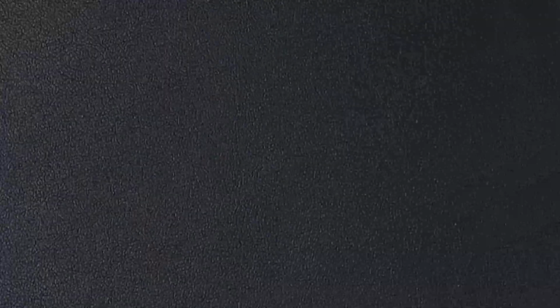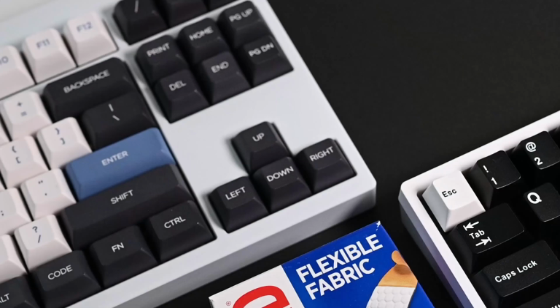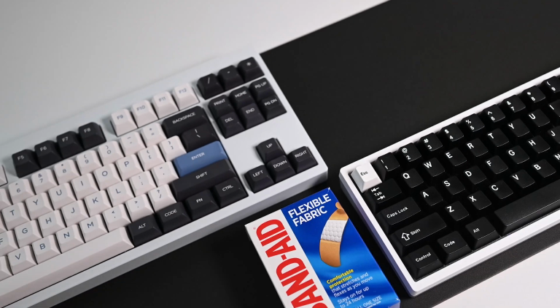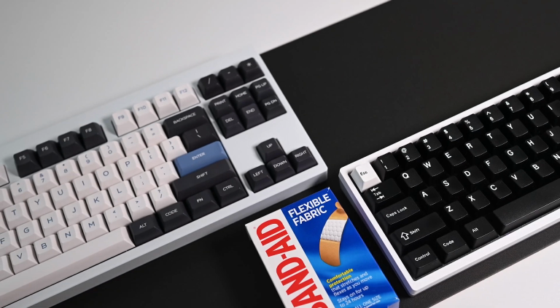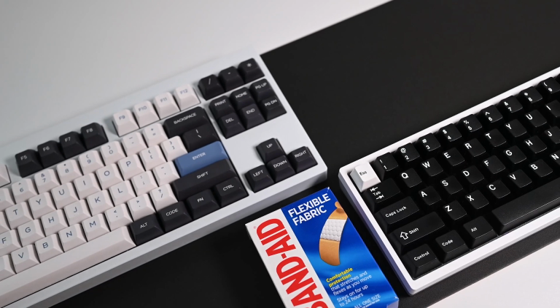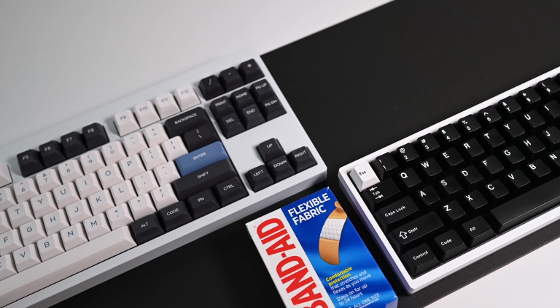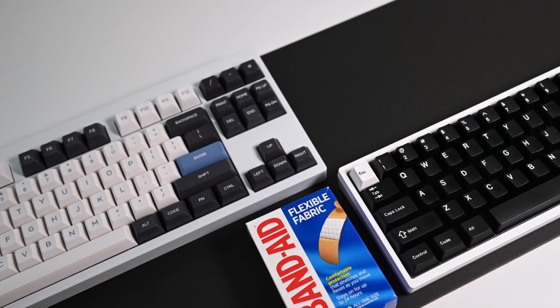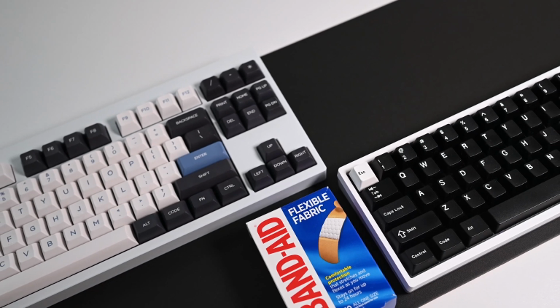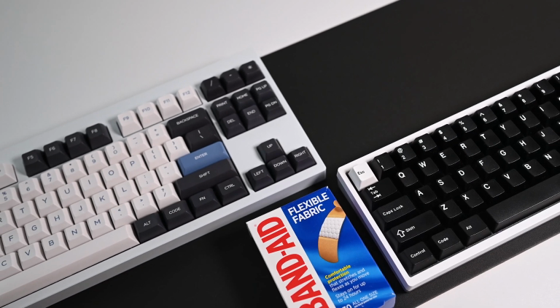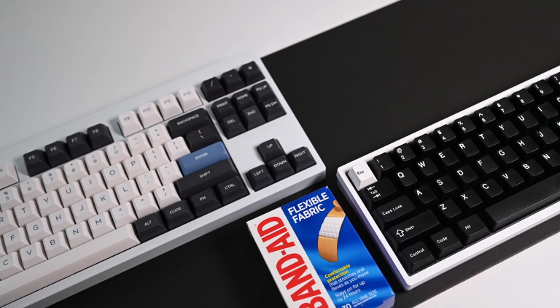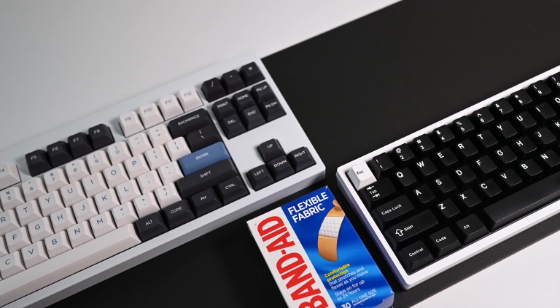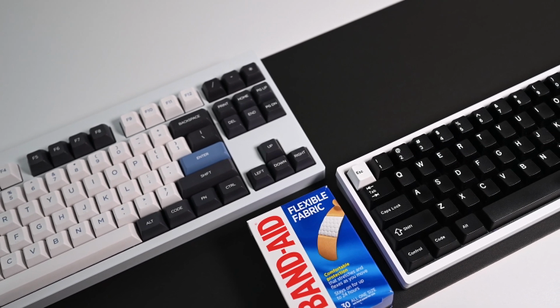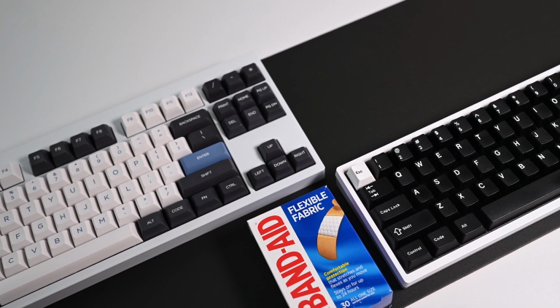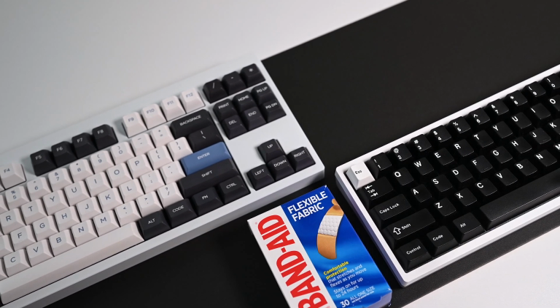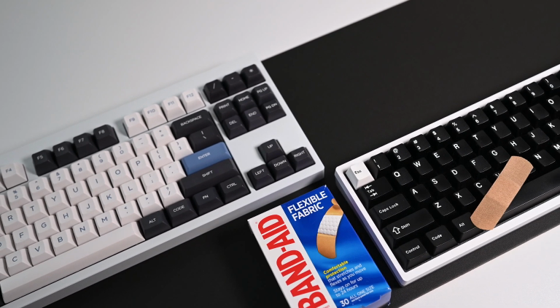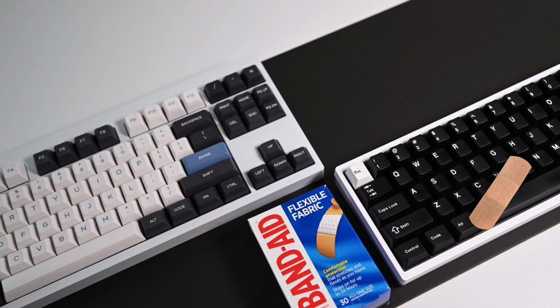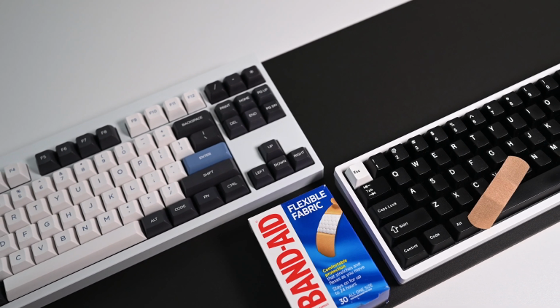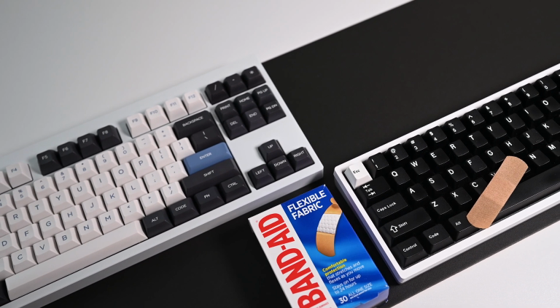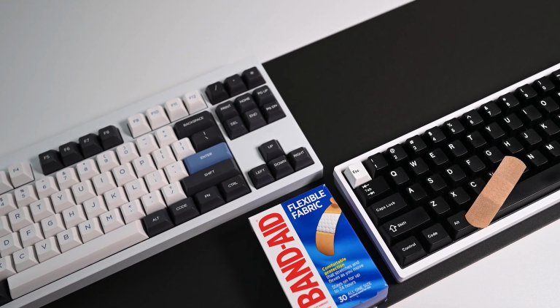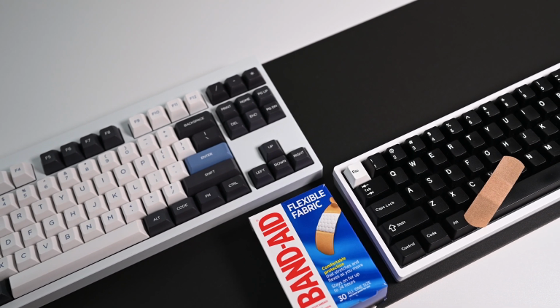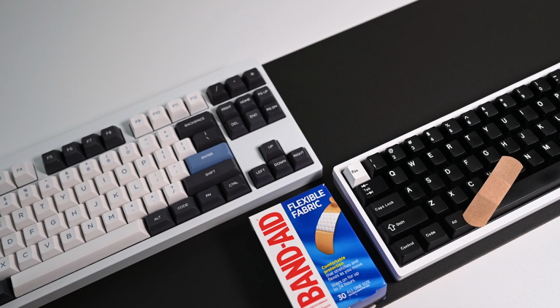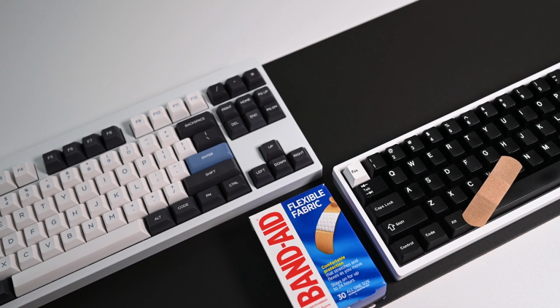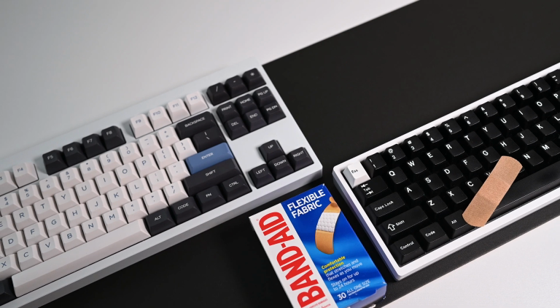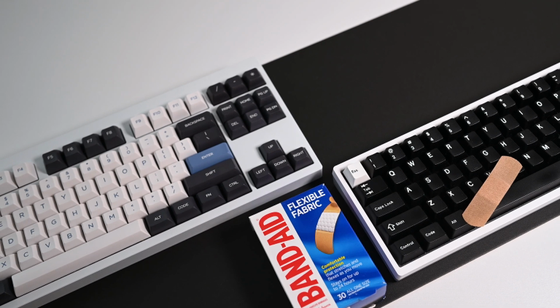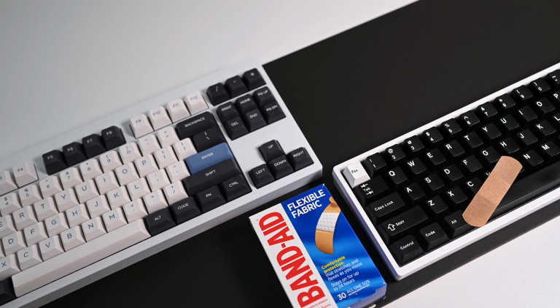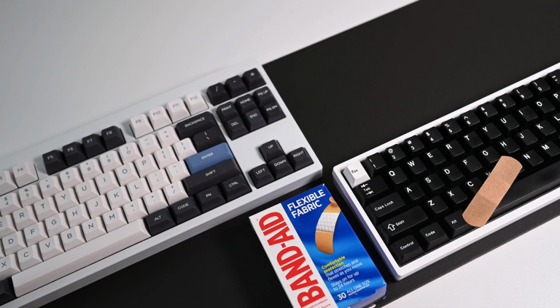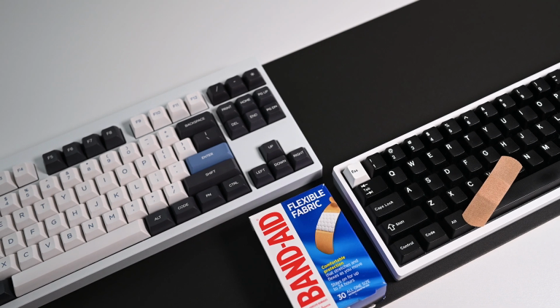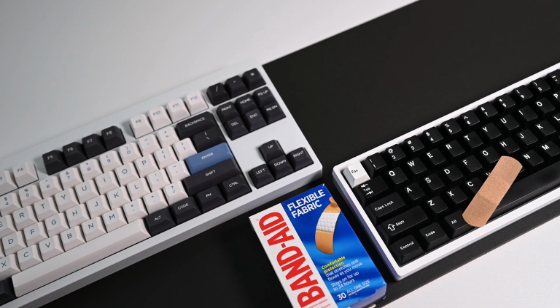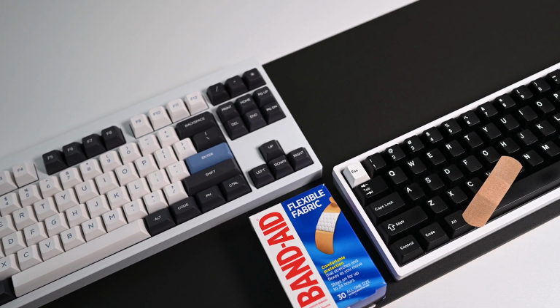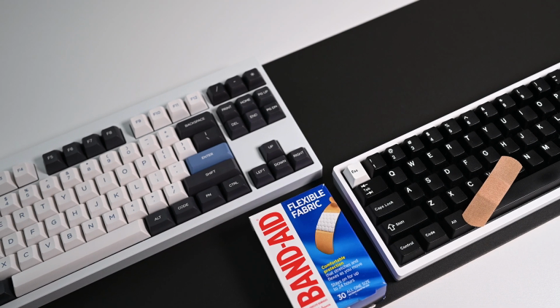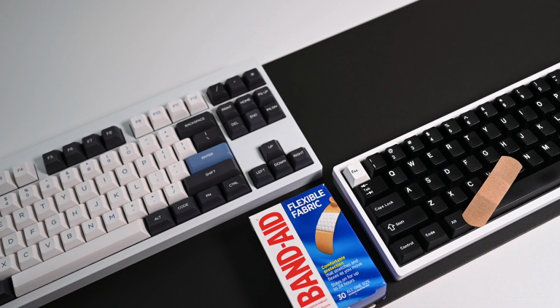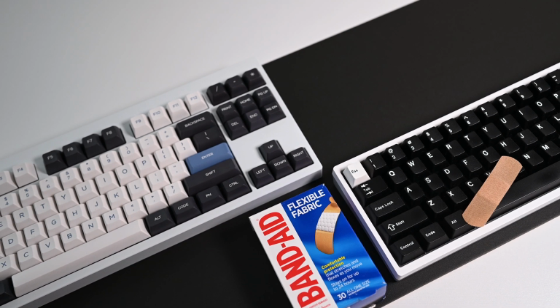I'll have a short summary followed up after each of the keyboards tested, with some final closing thoughts about the mod at the end of the video. Let's dive in.